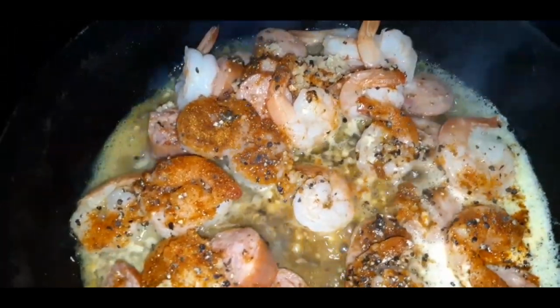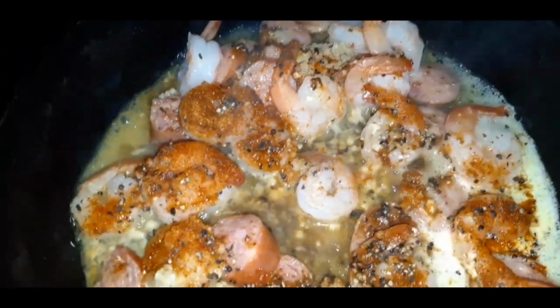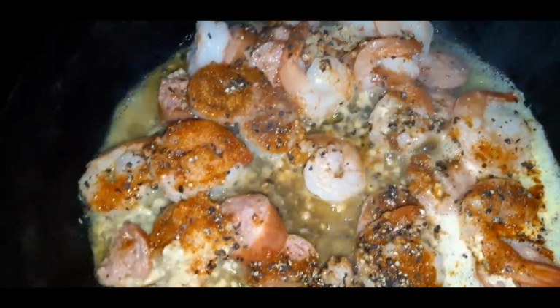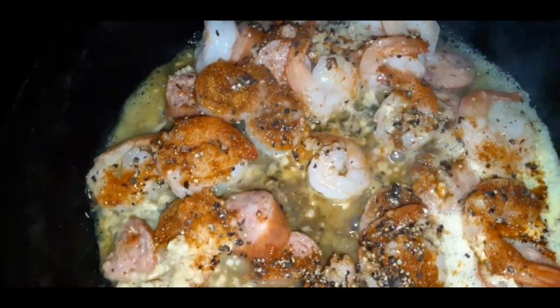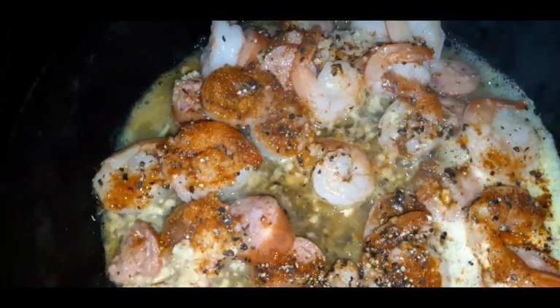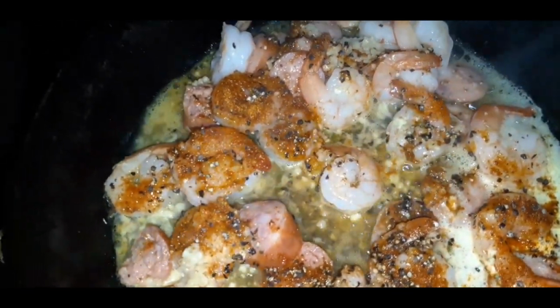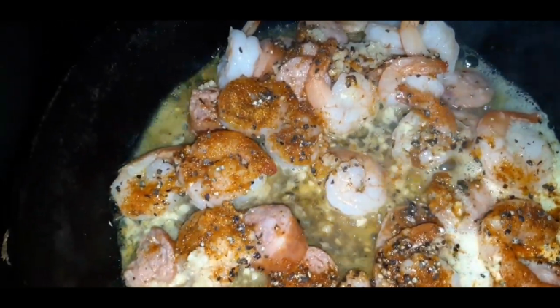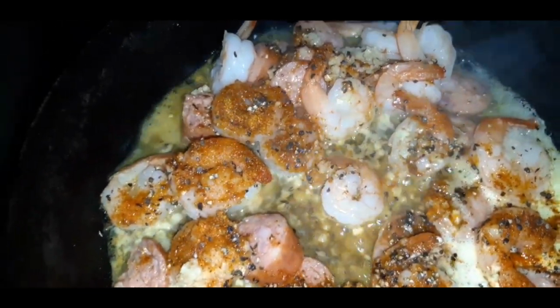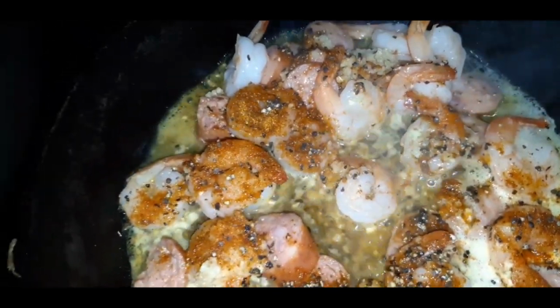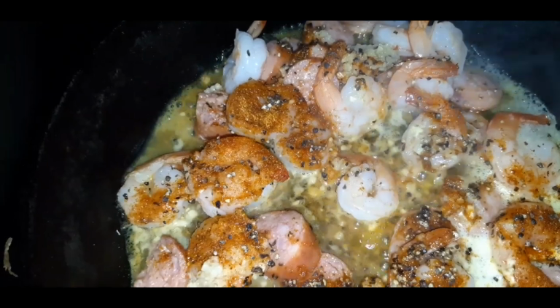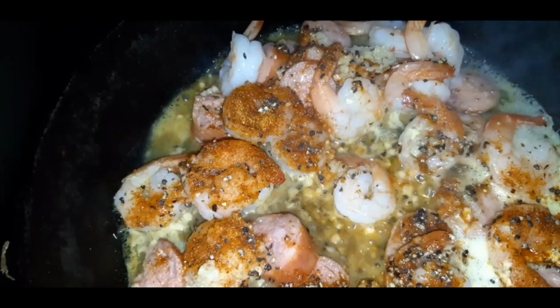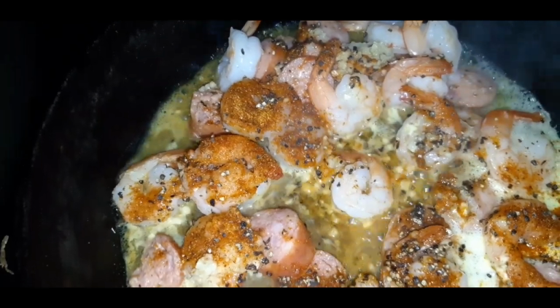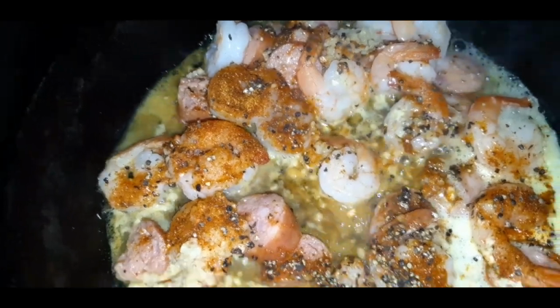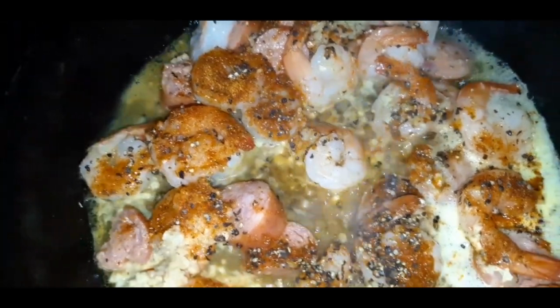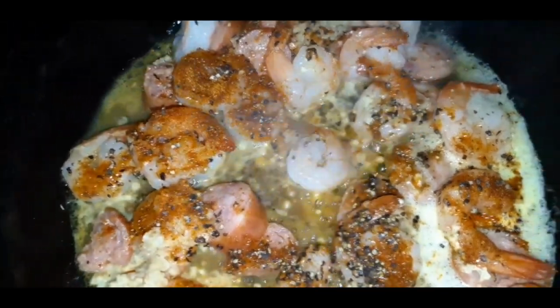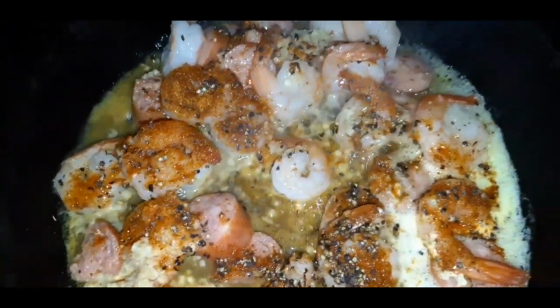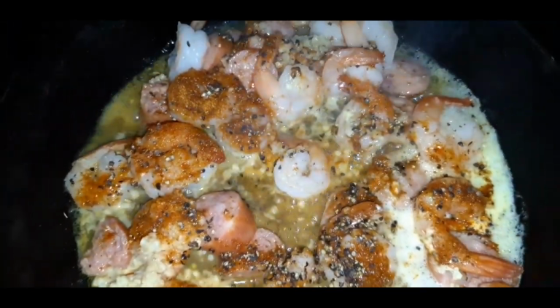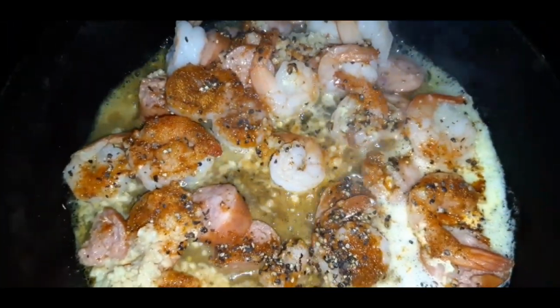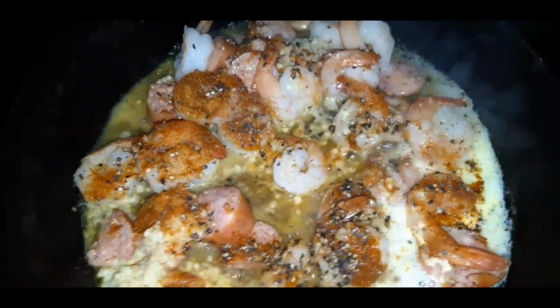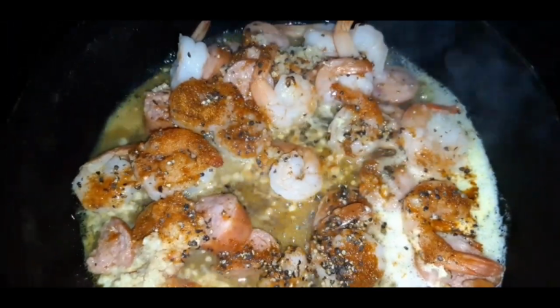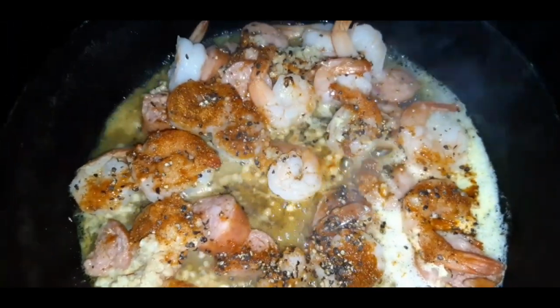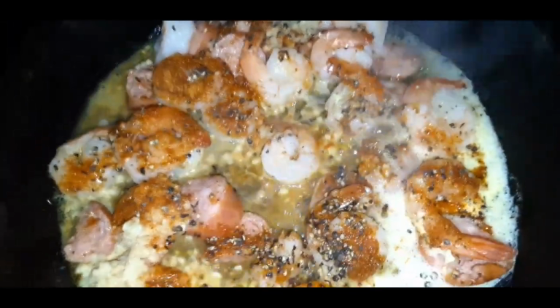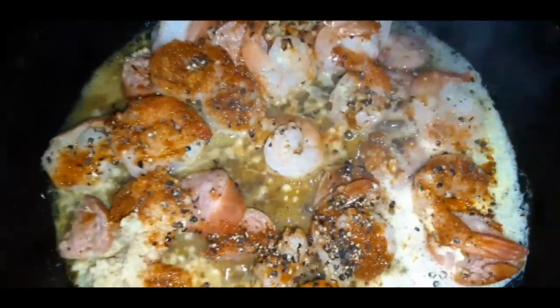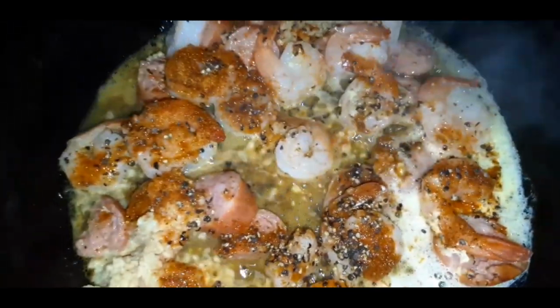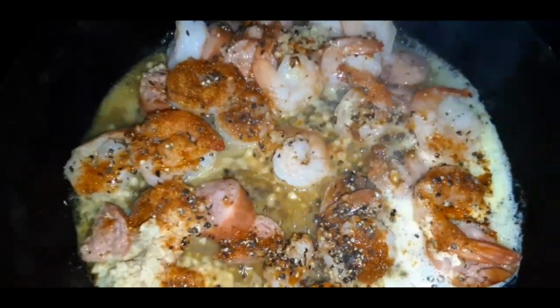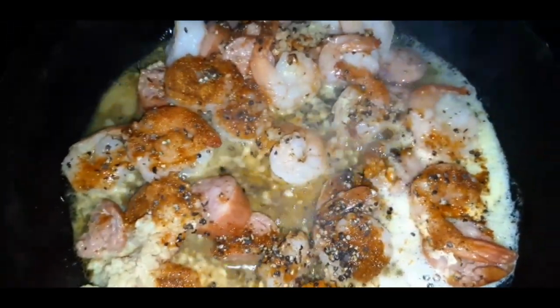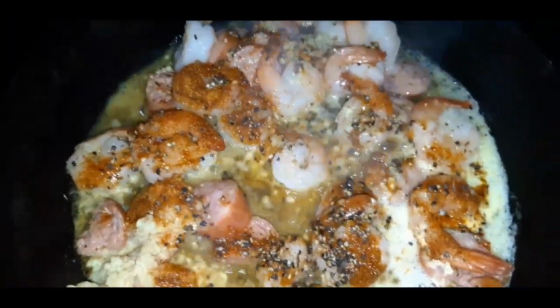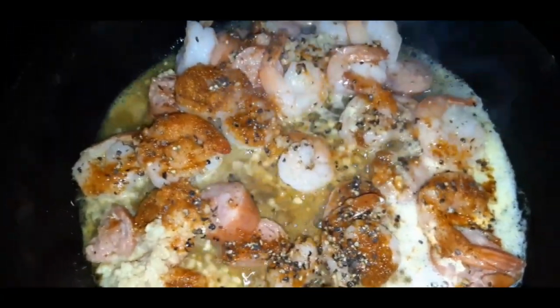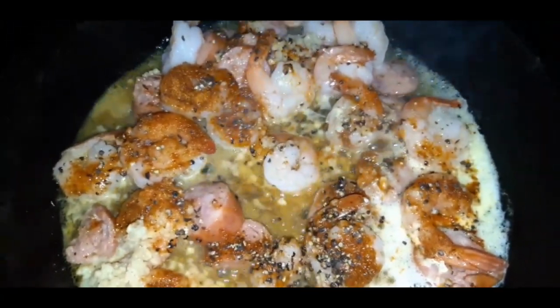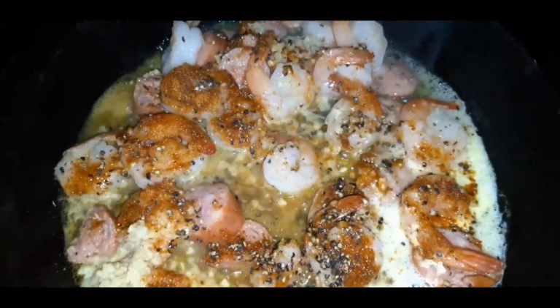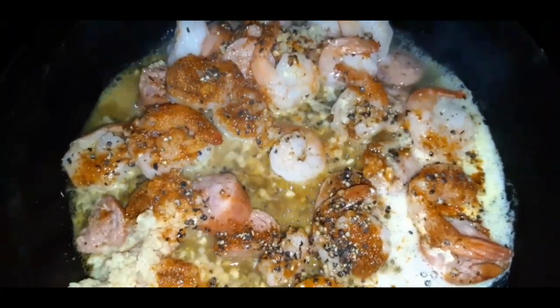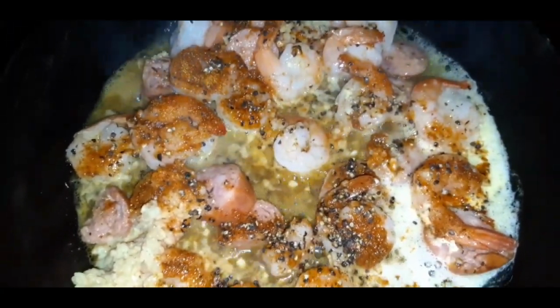Put them in a broiler, let them get a little crusty, and I will be back to show you the finished results.